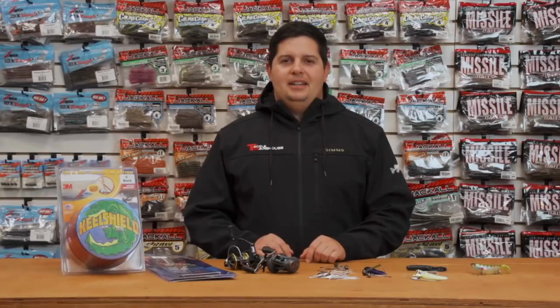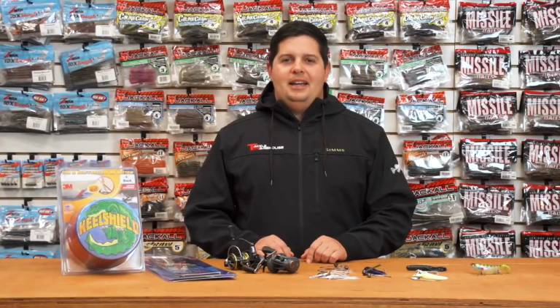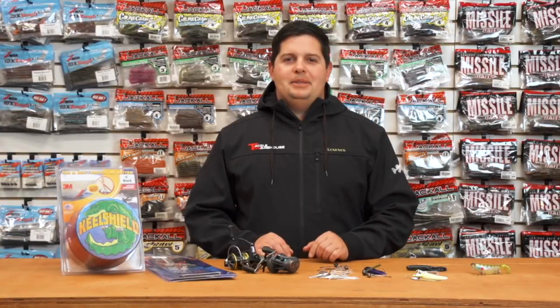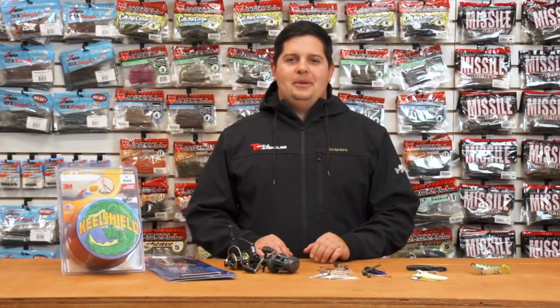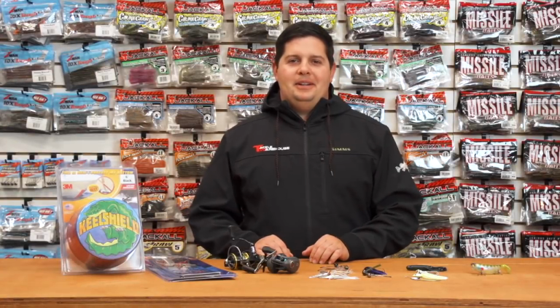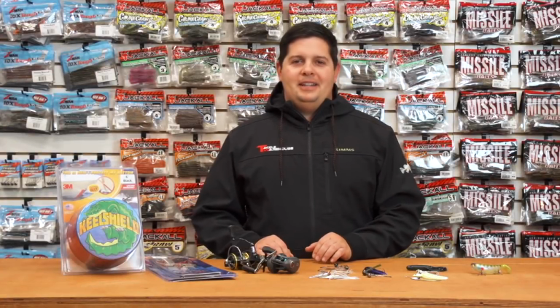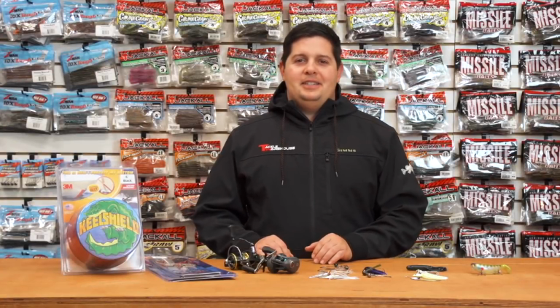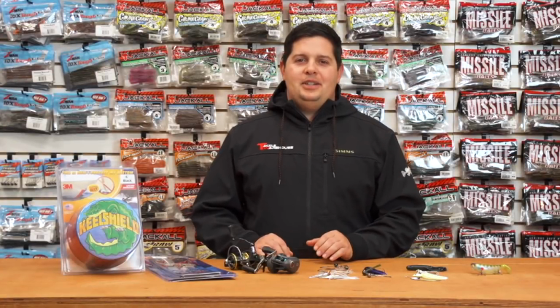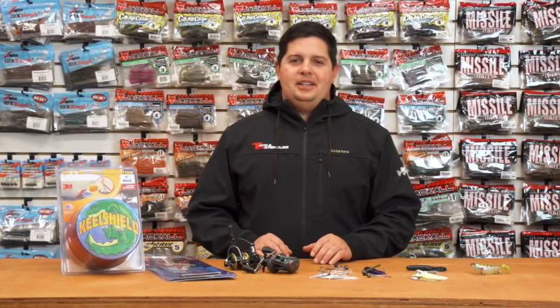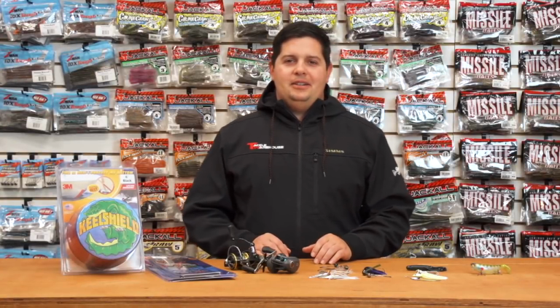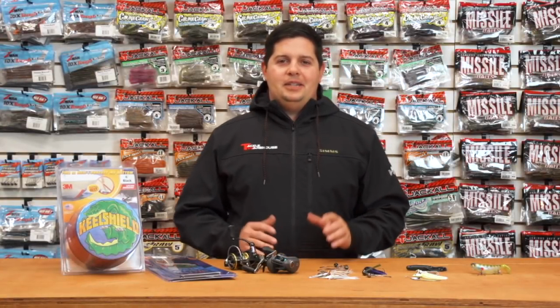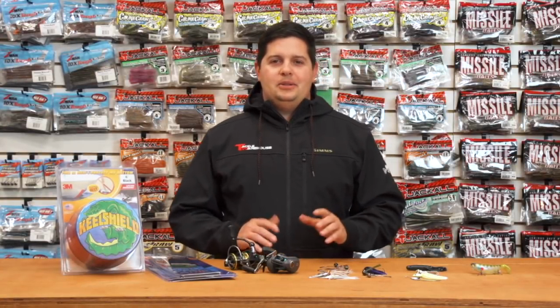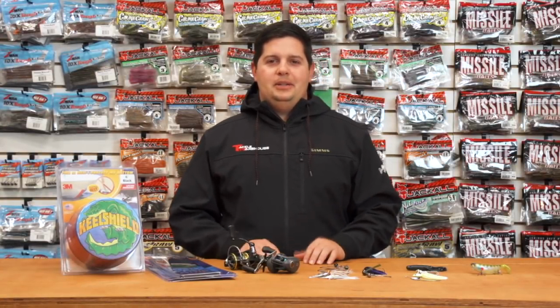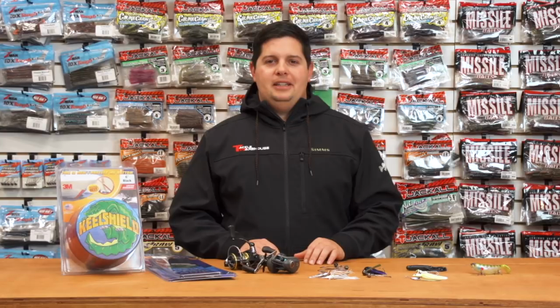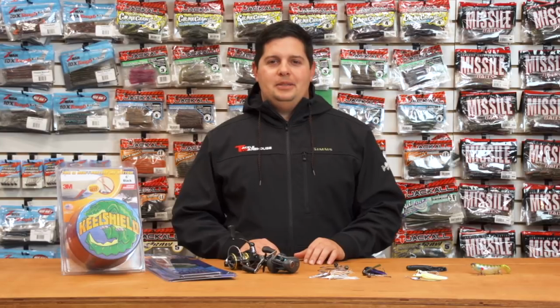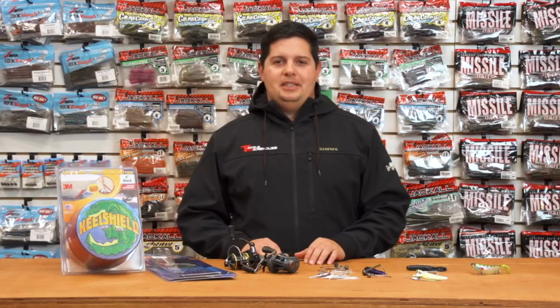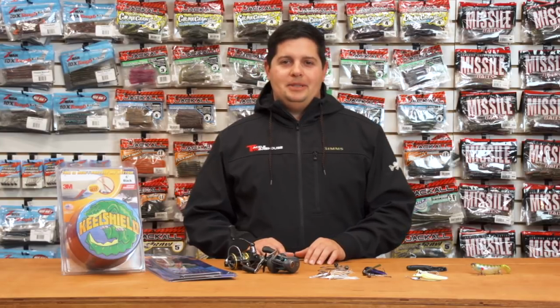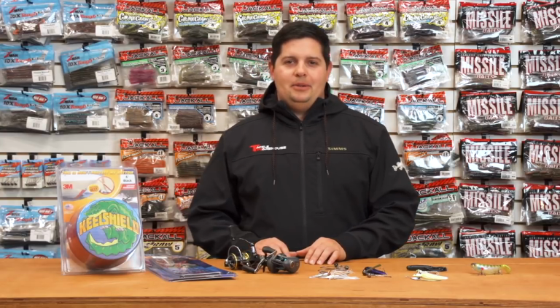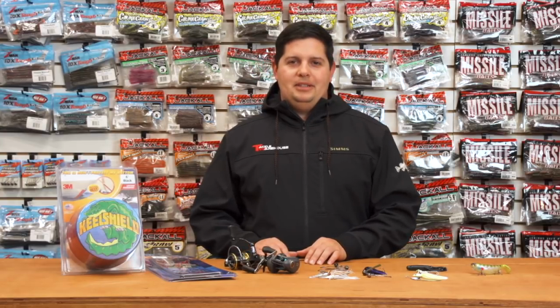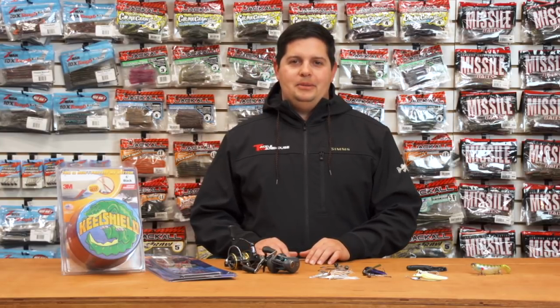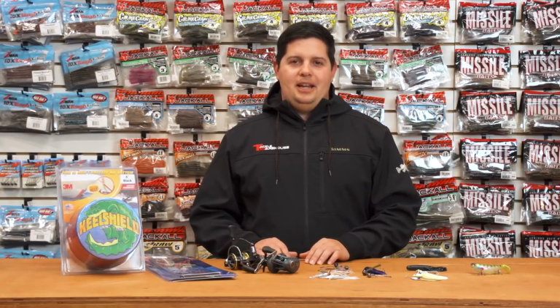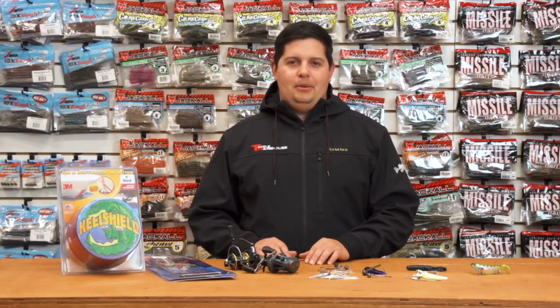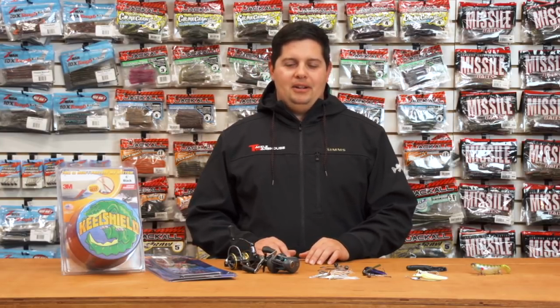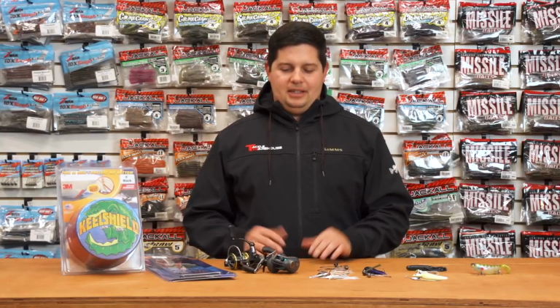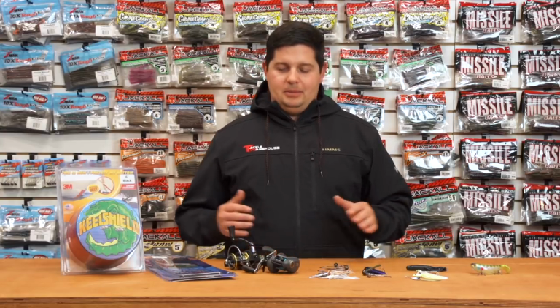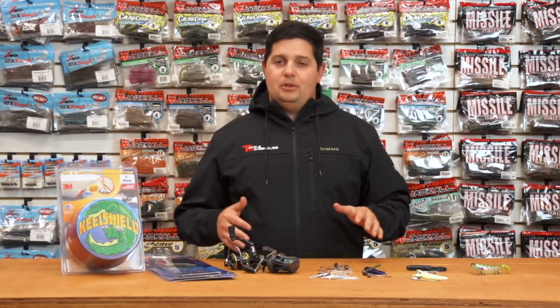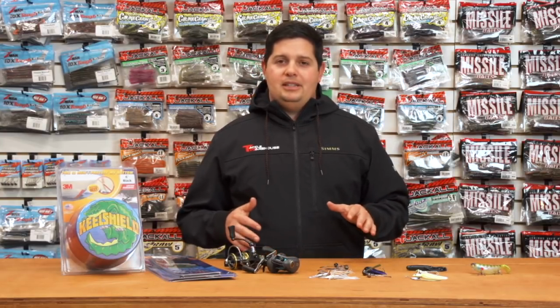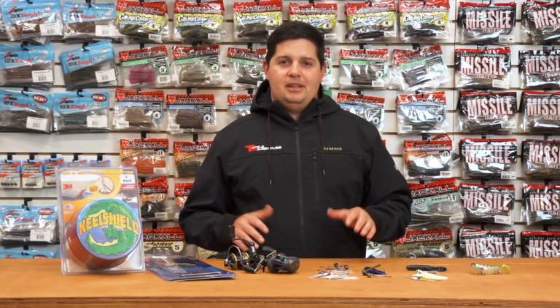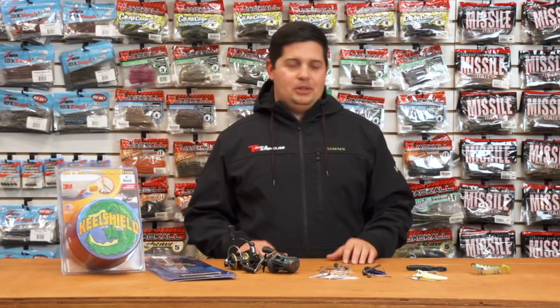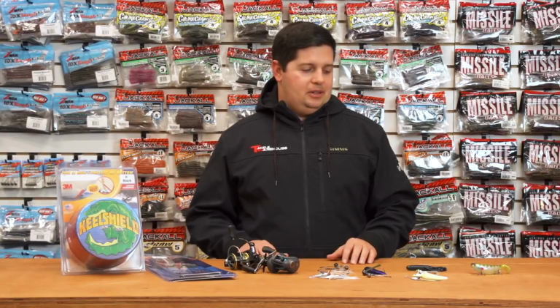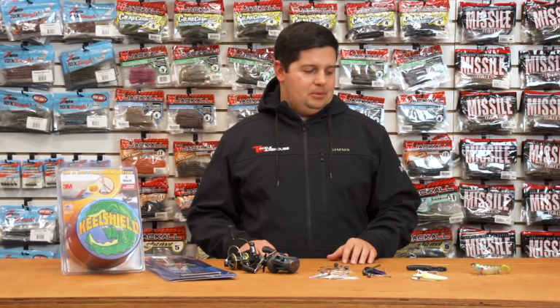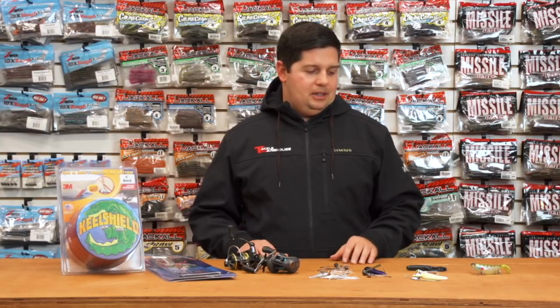Hey, what's going on guys? This is Jake here. Thanks for tuning in to this week's episode of What's New with Tackle Warehouse. I got some great stuff to show you this week.